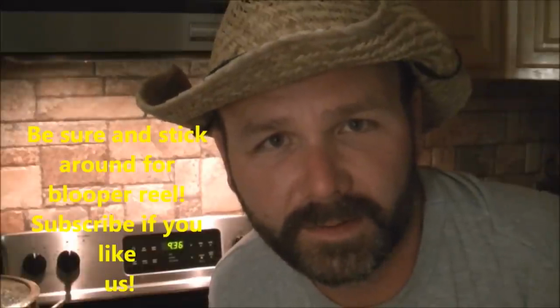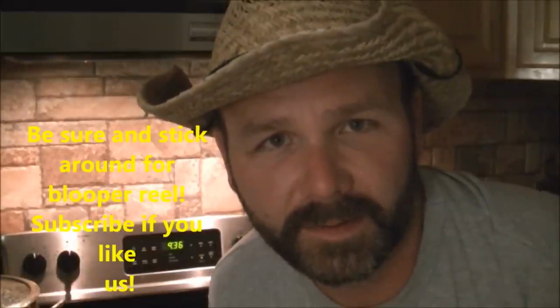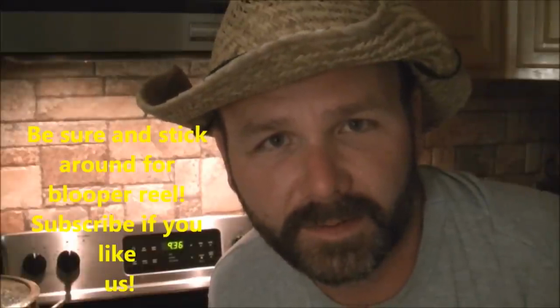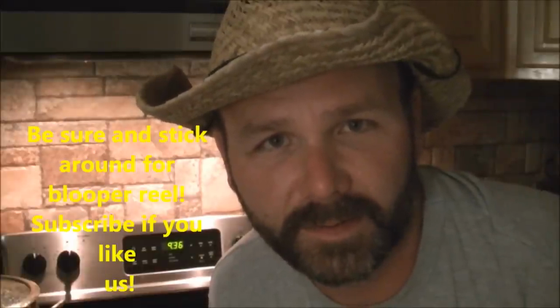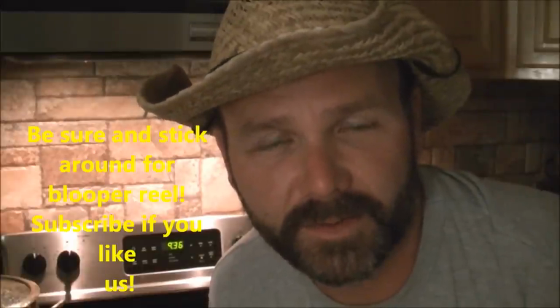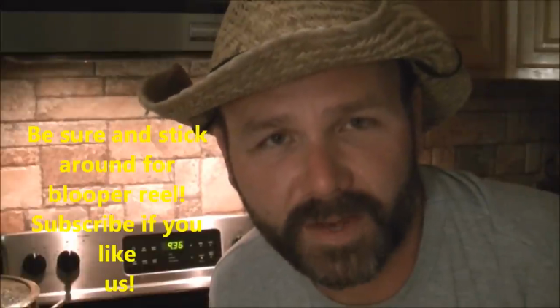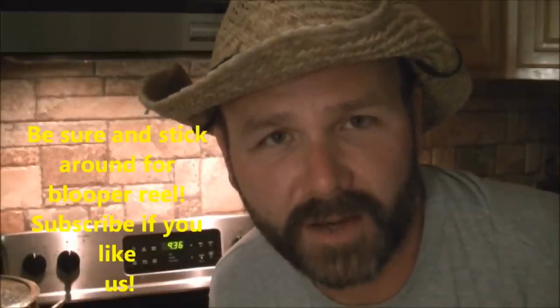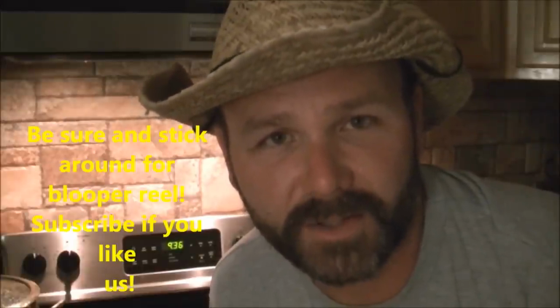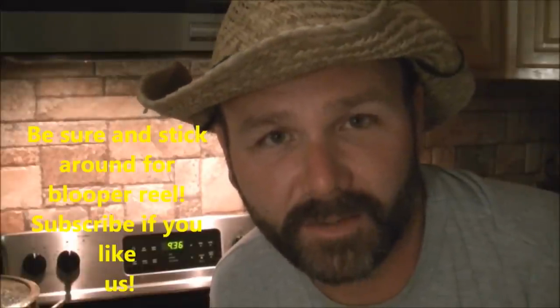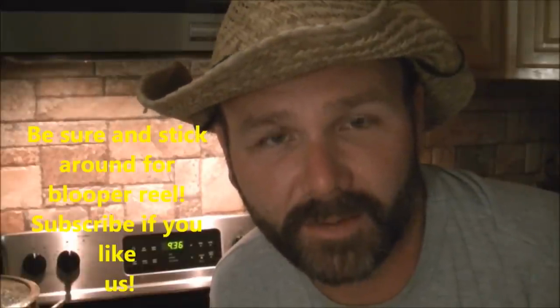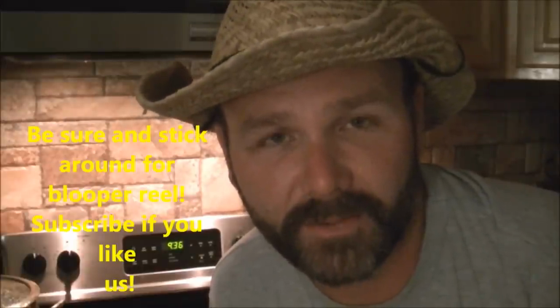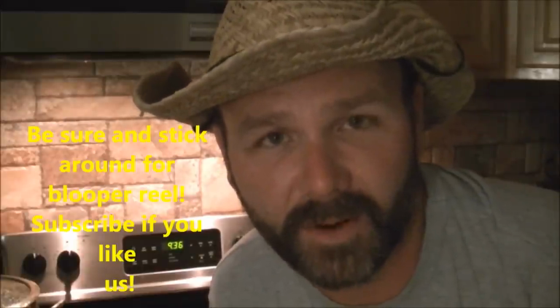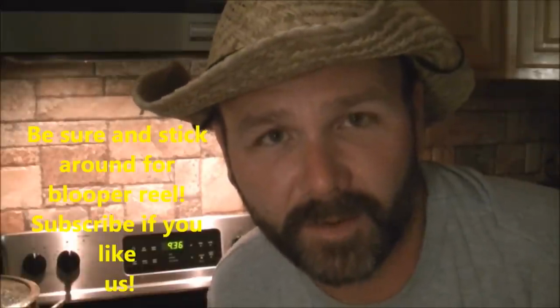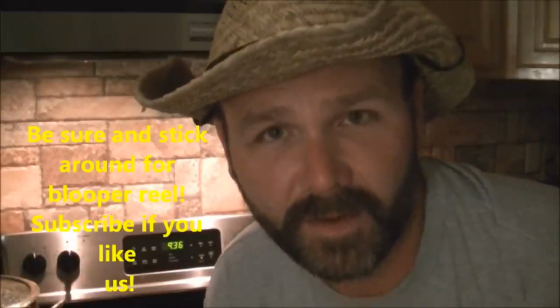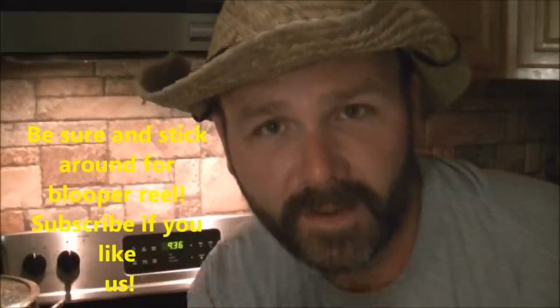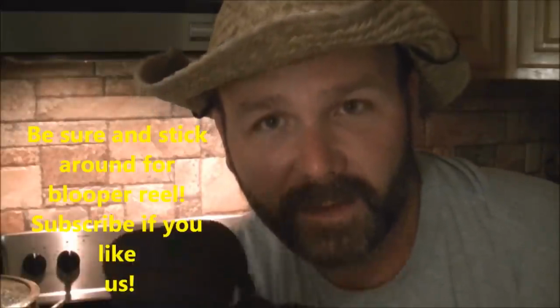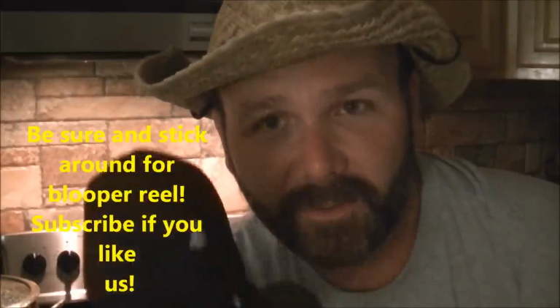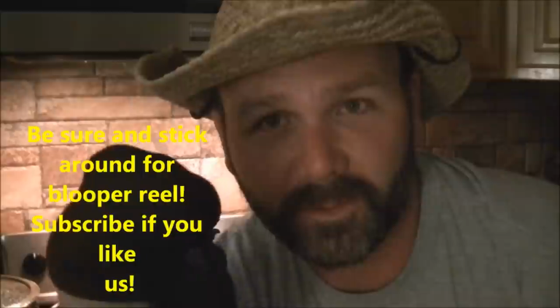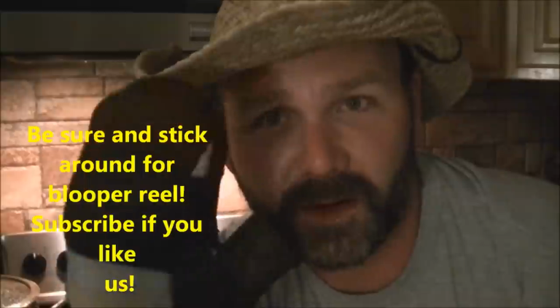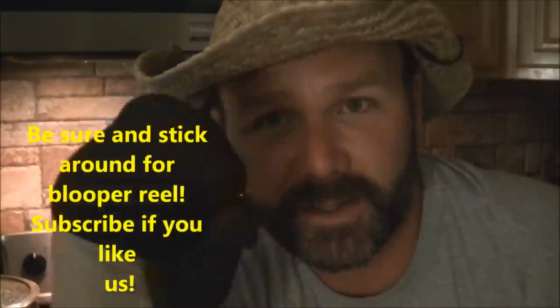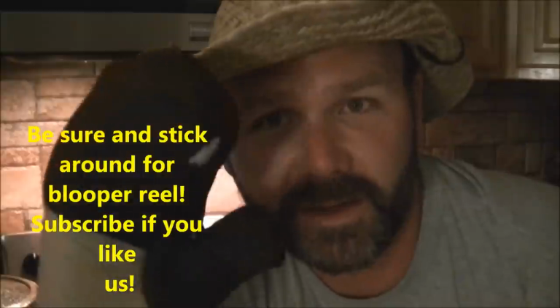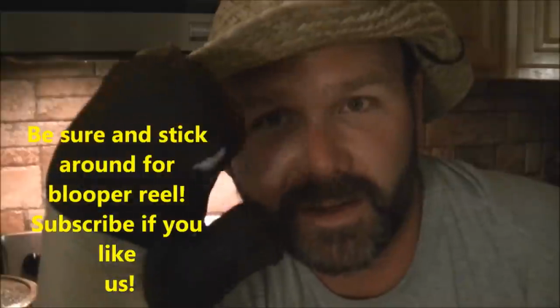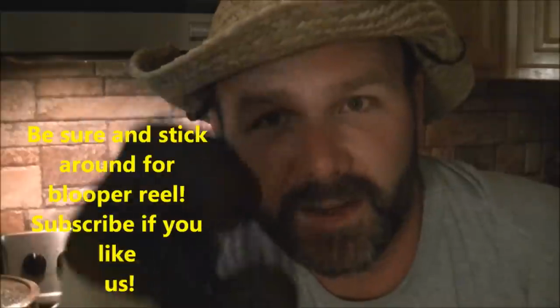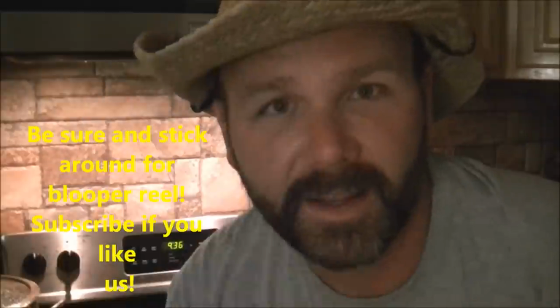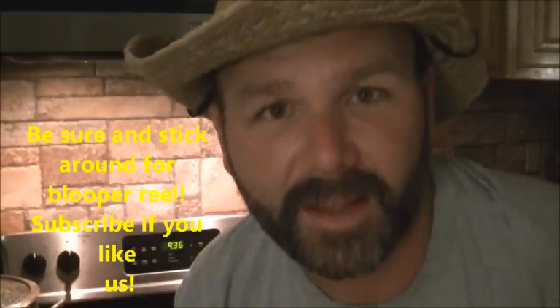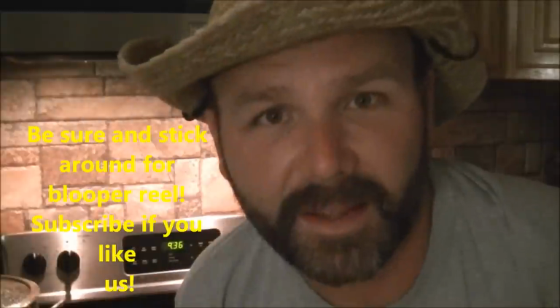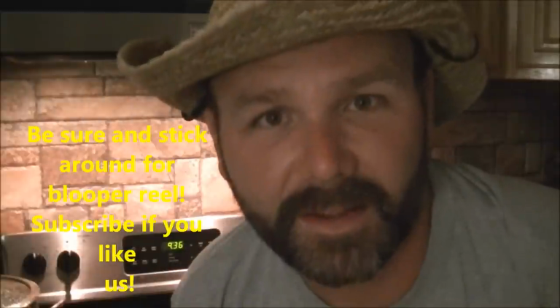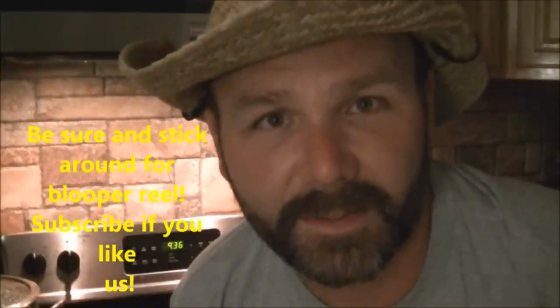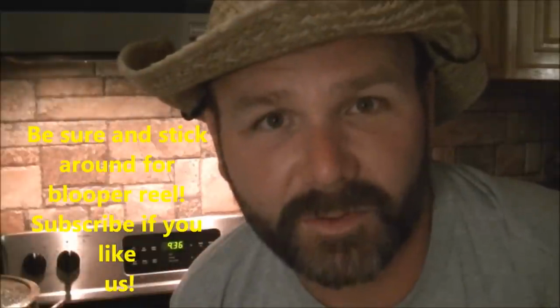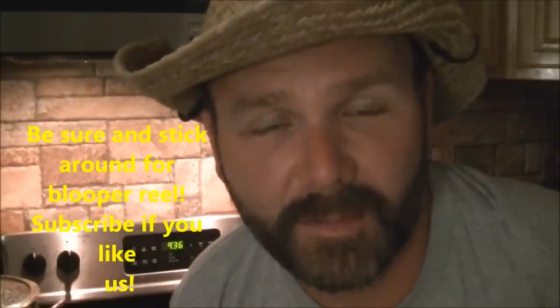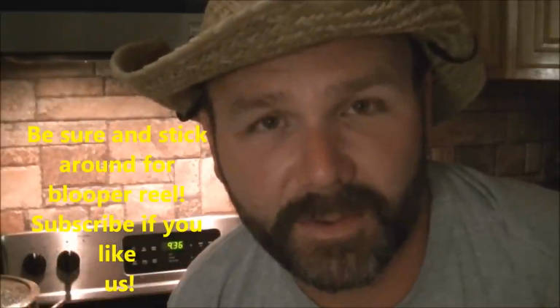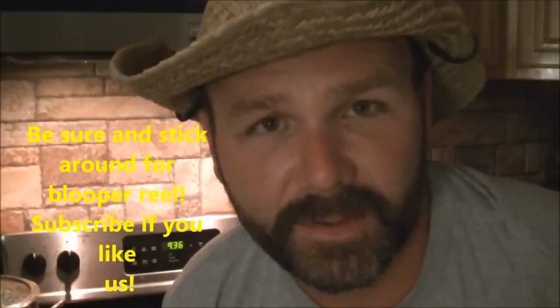This is Josh, Stony Ridge Farmer. Thanks for watching. Subscribe to us.